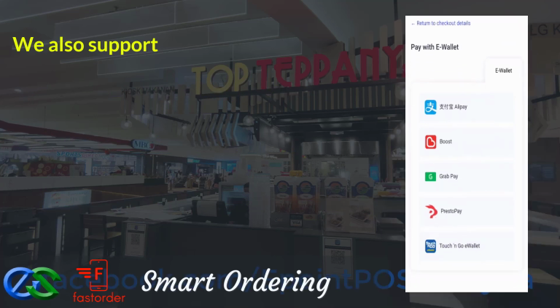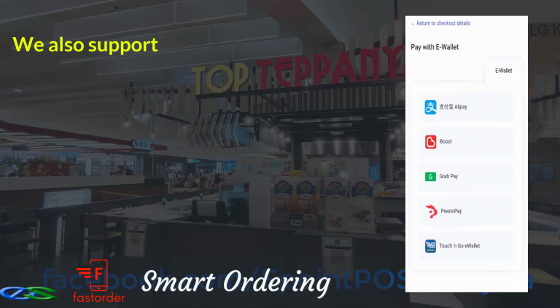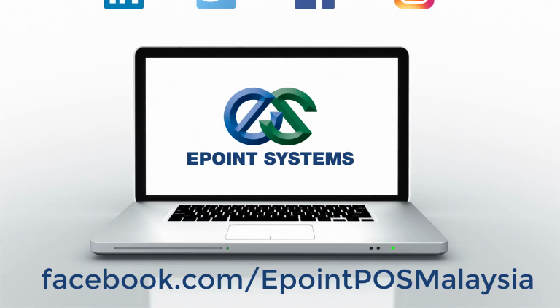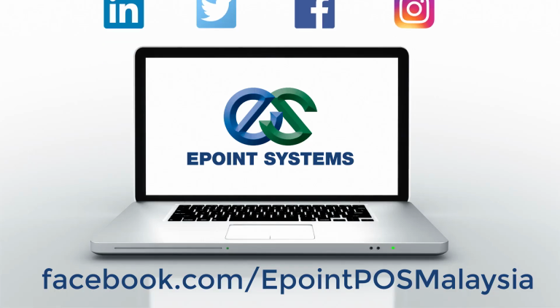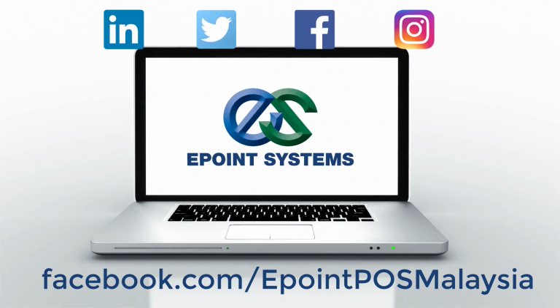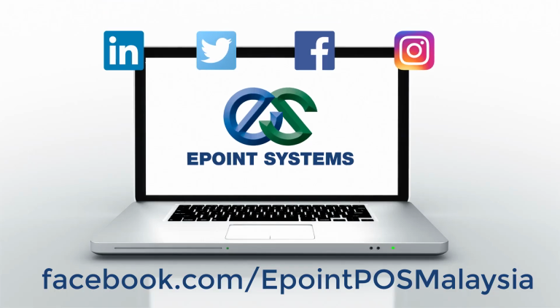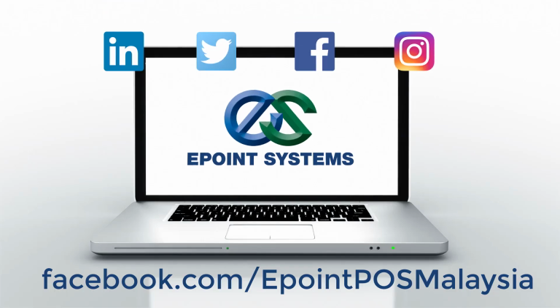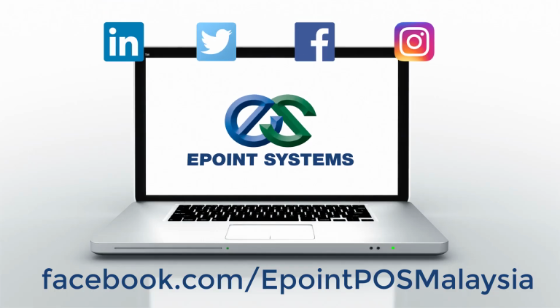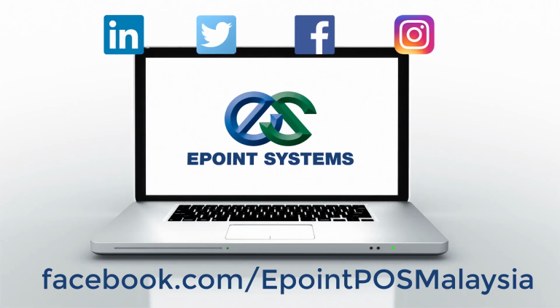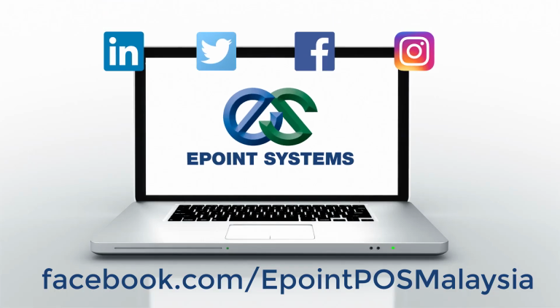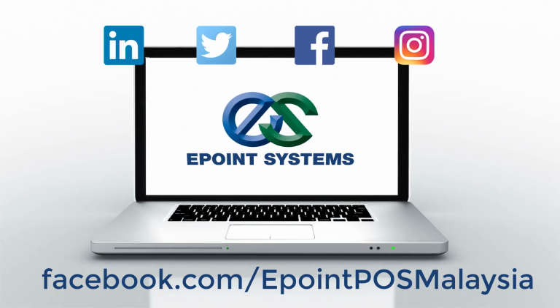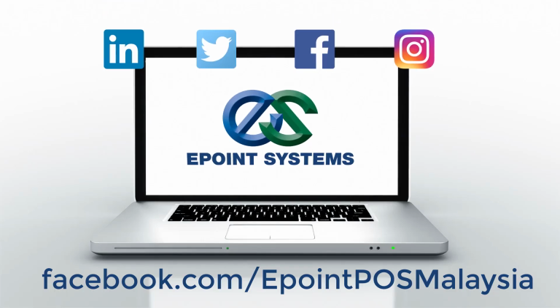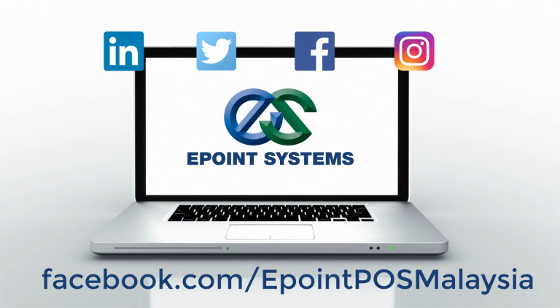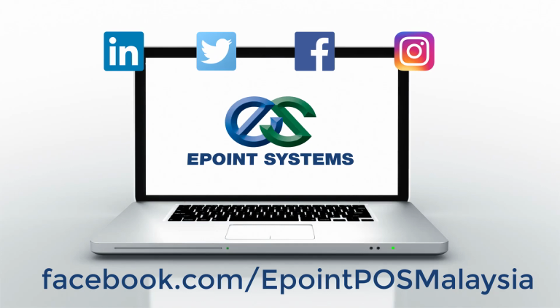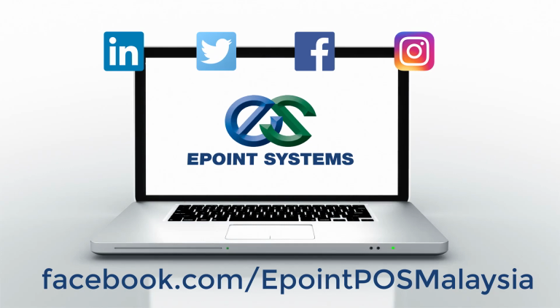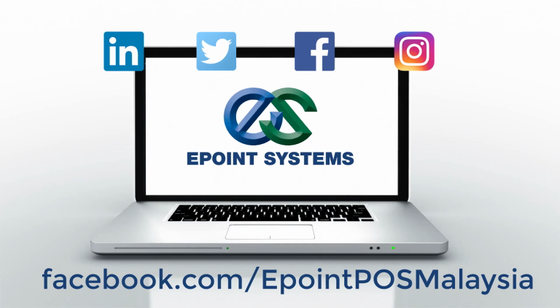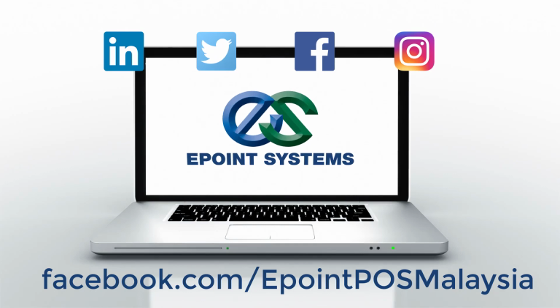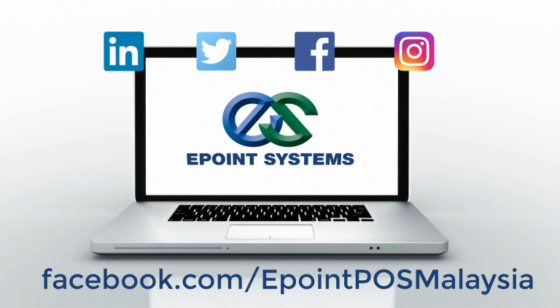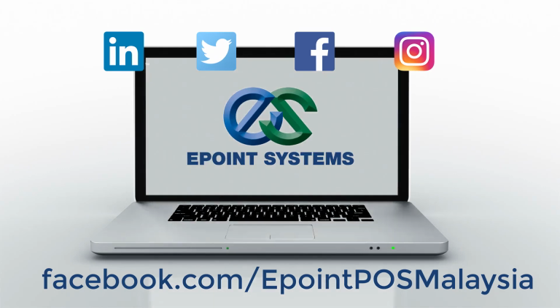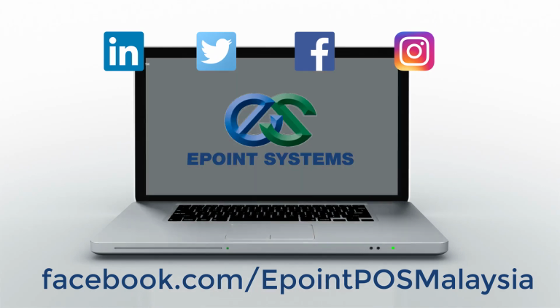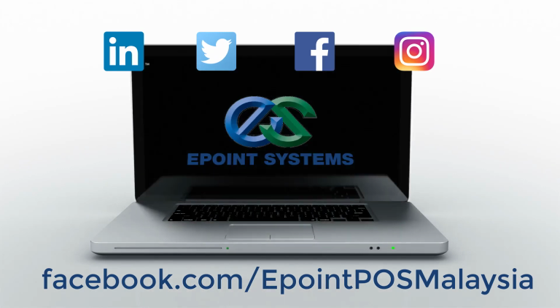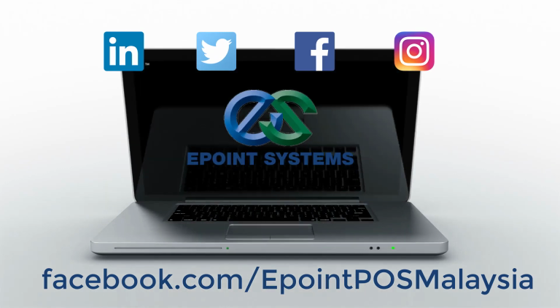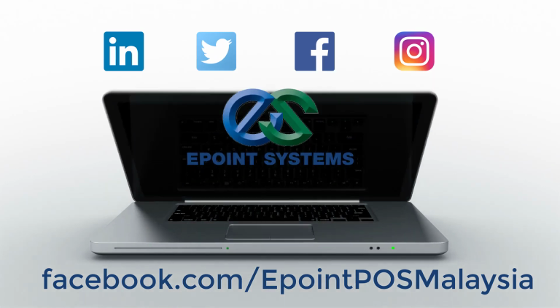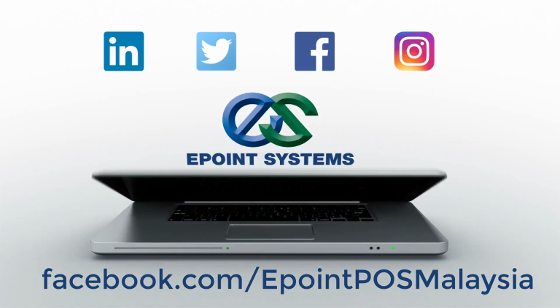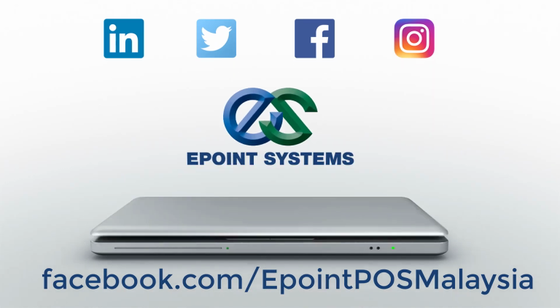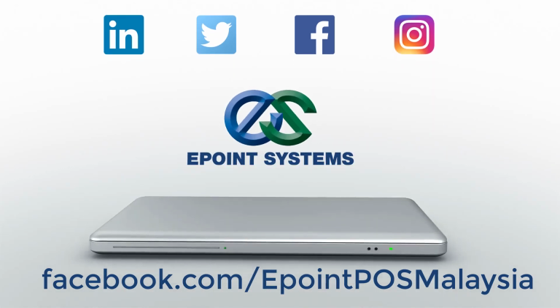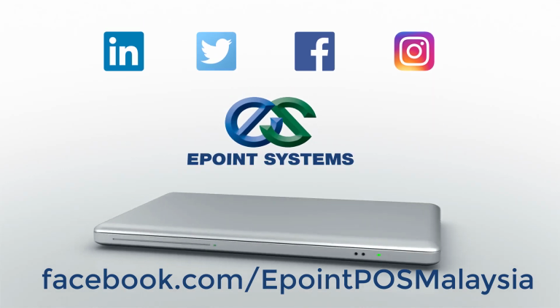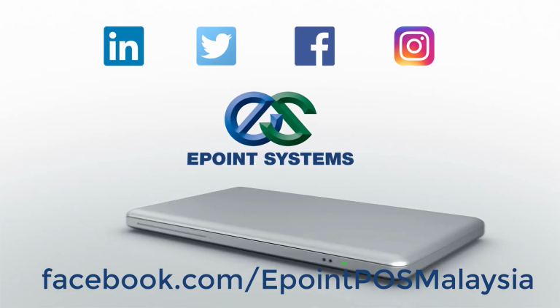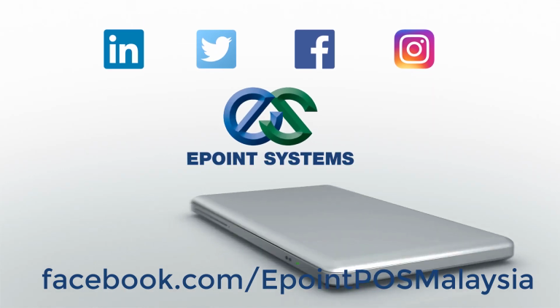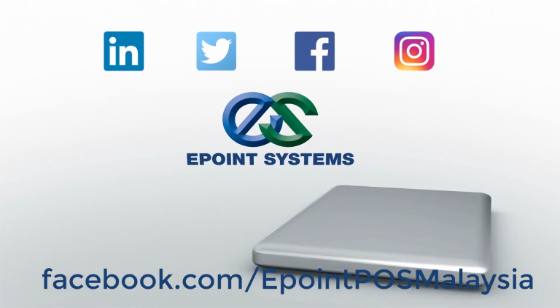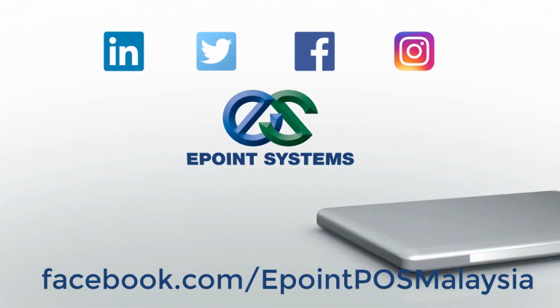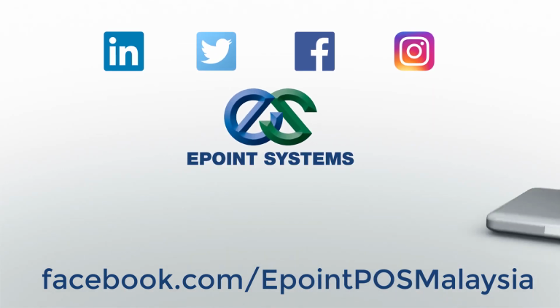Remember to follow us on Facebook at the link below. Thank you.